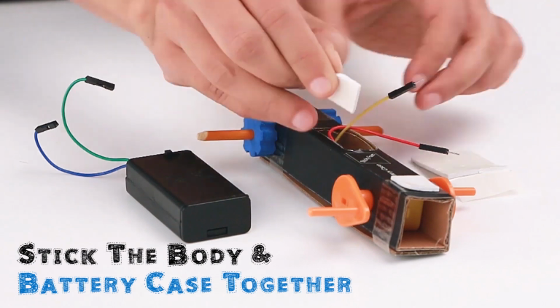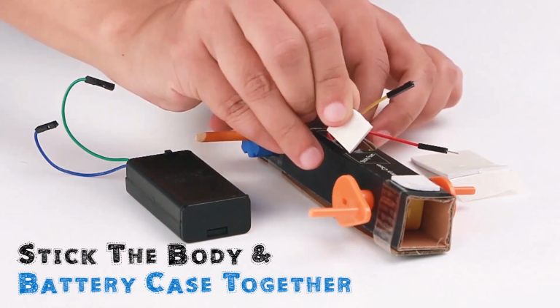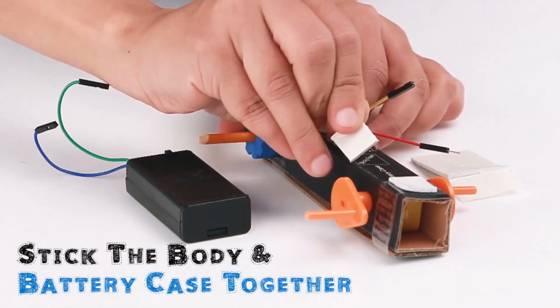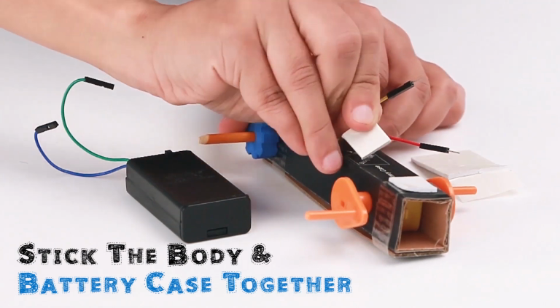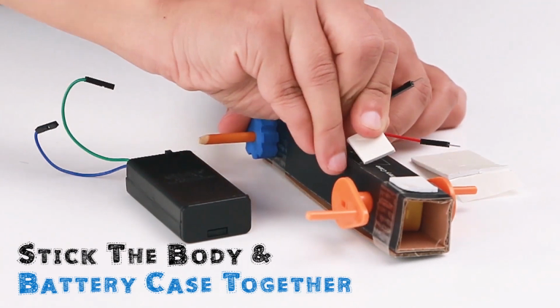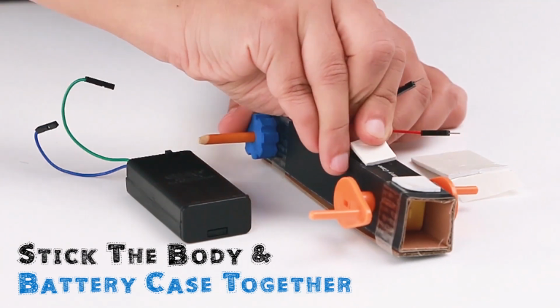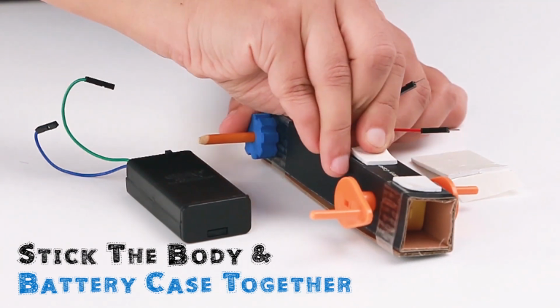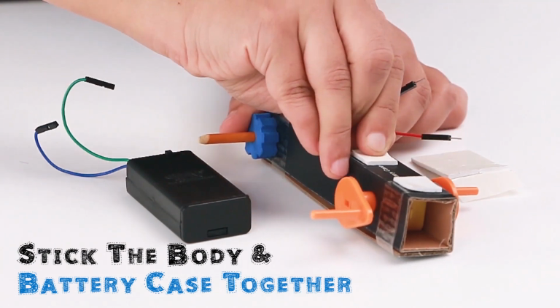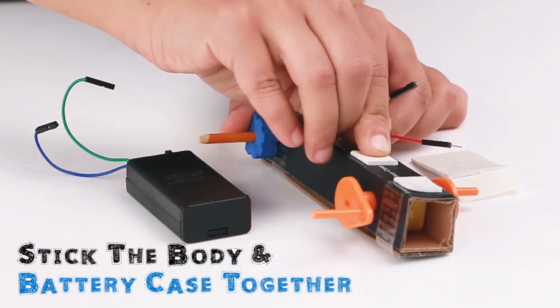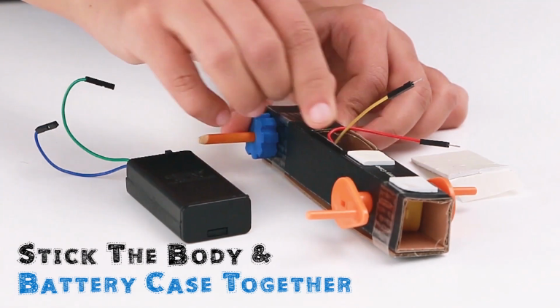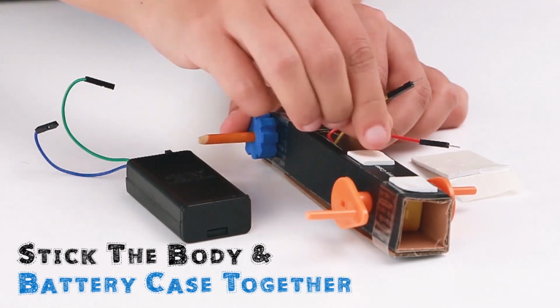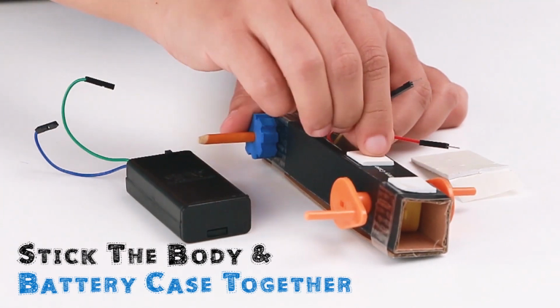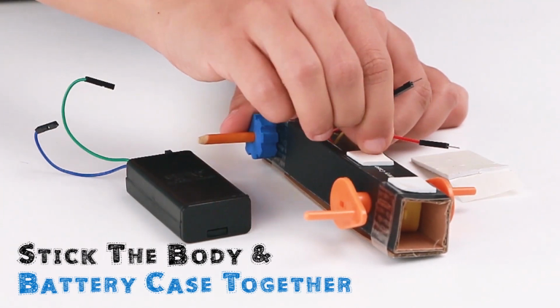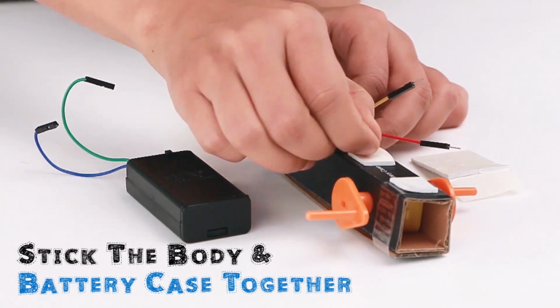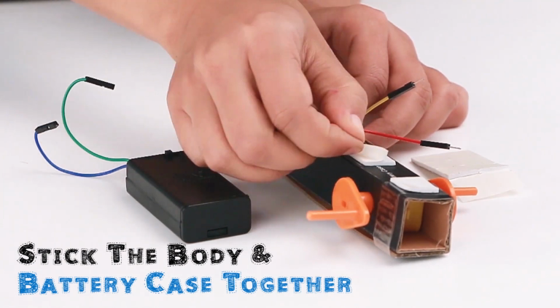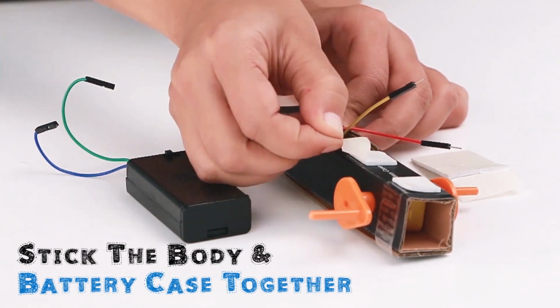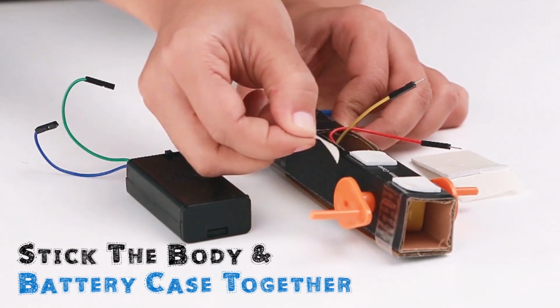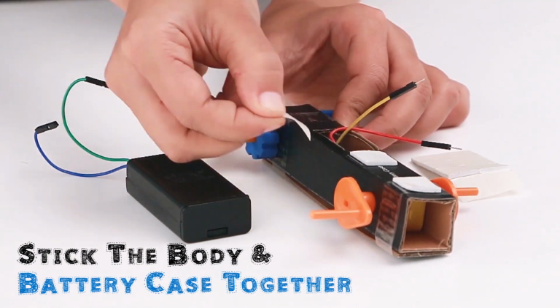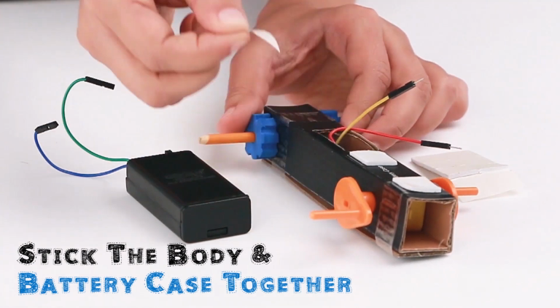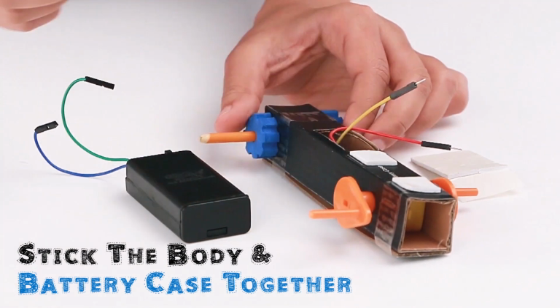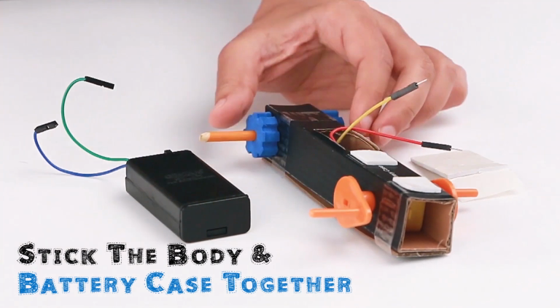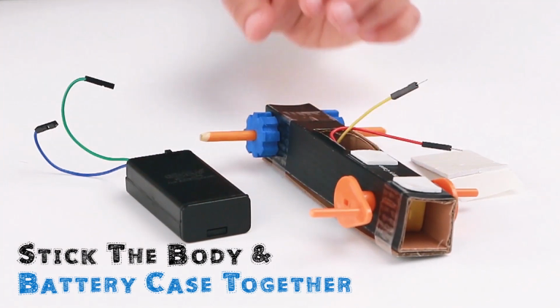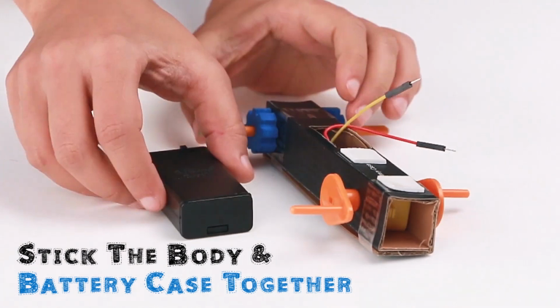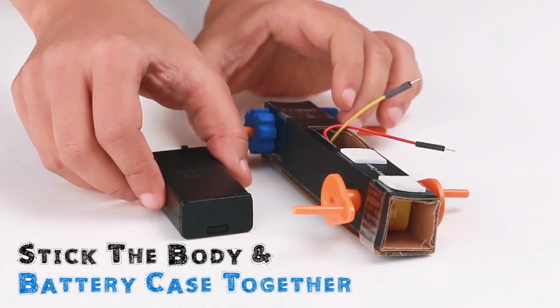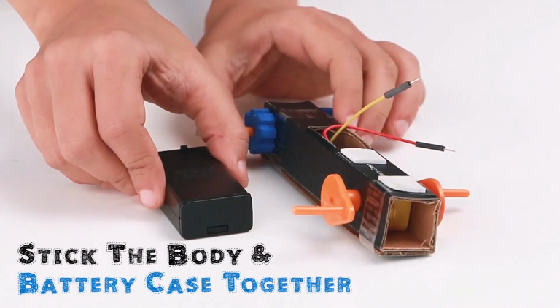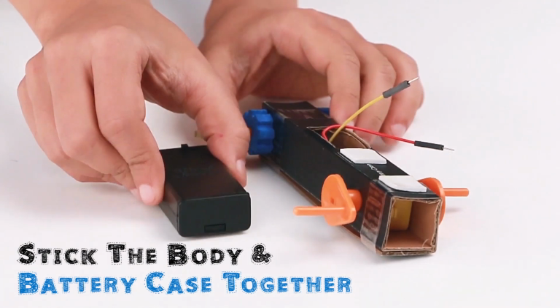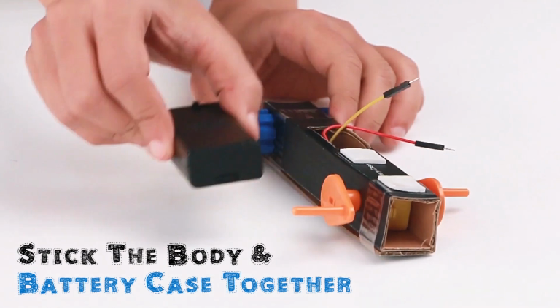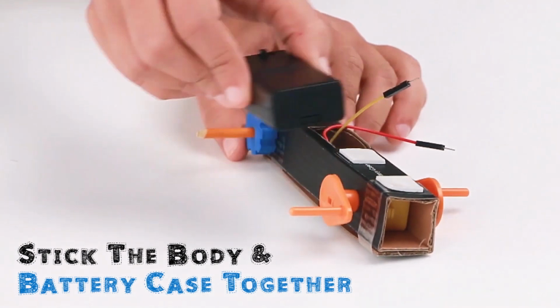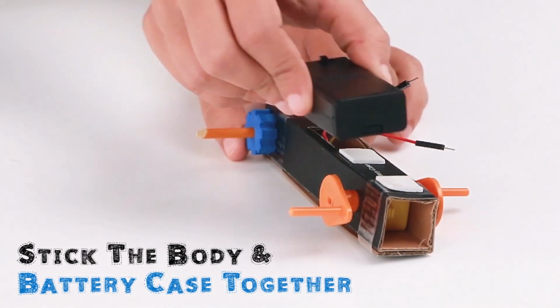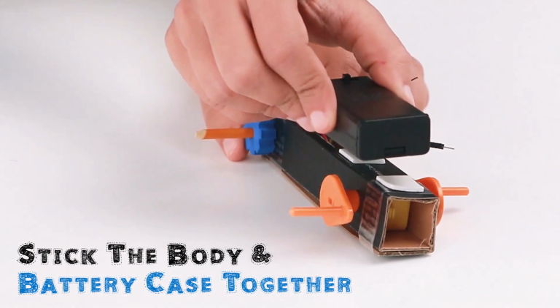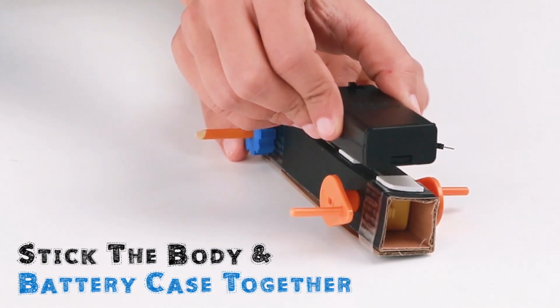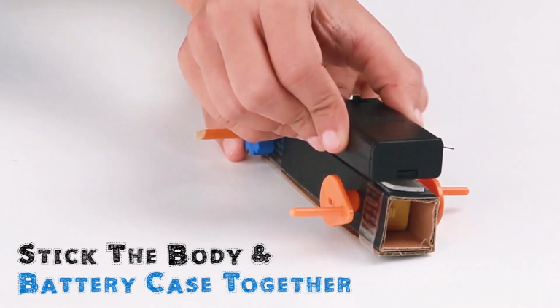Stick the battery case to the body with sticky foam squares.